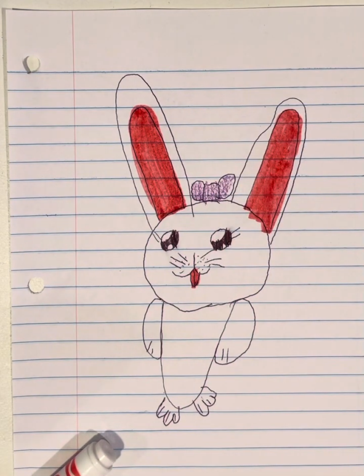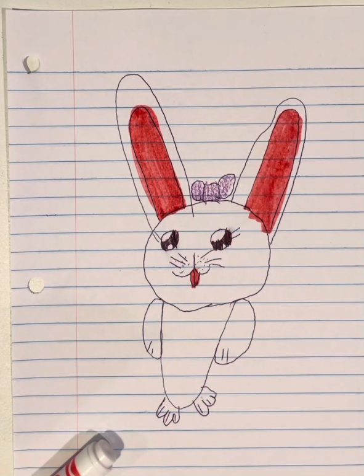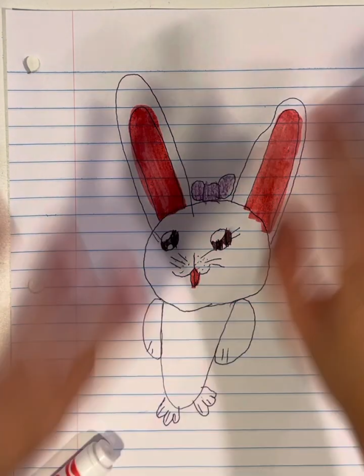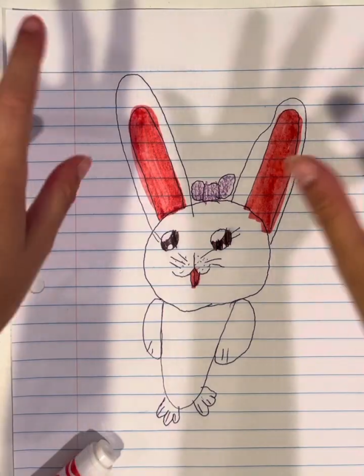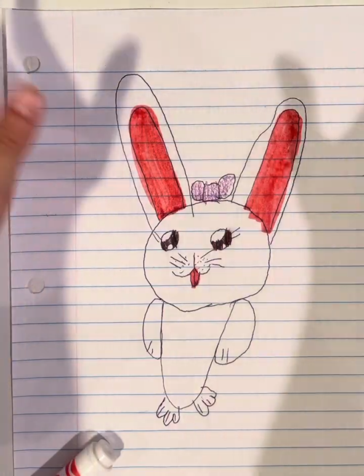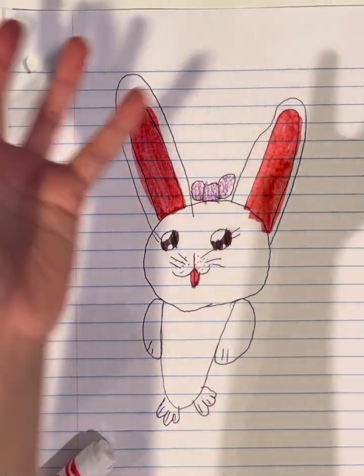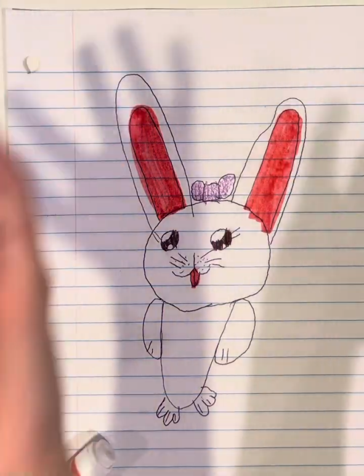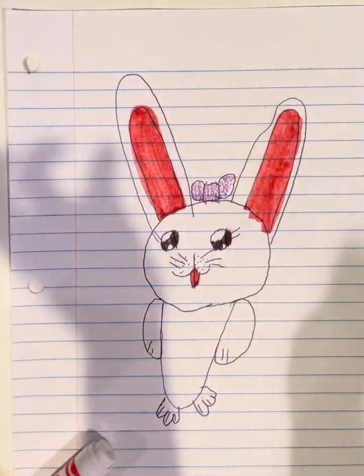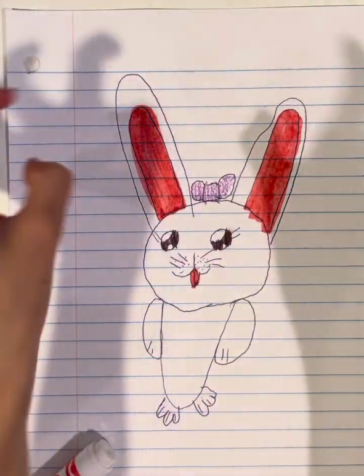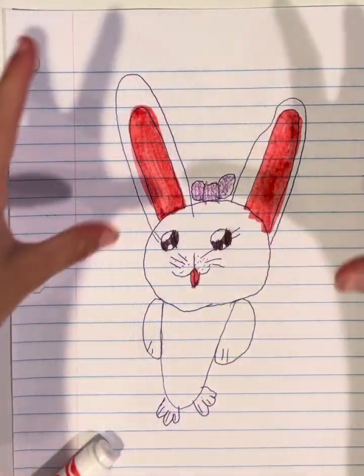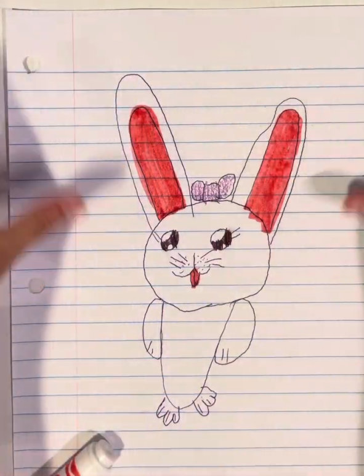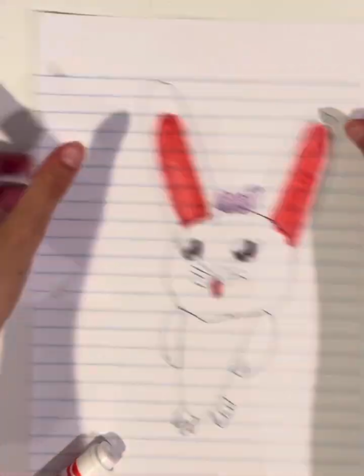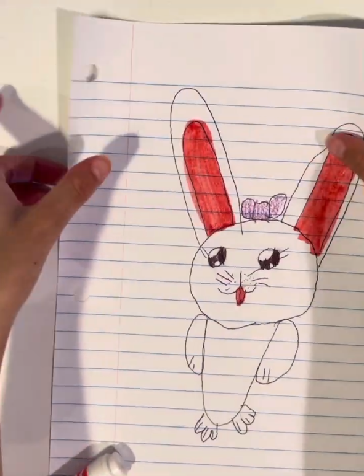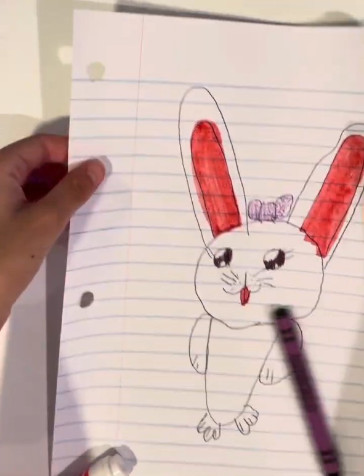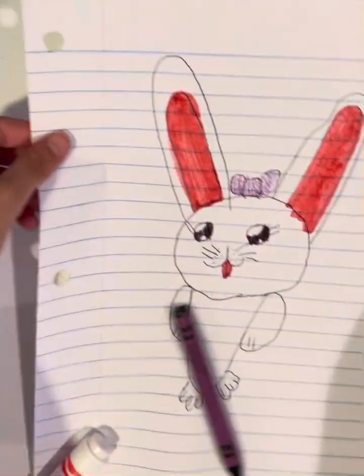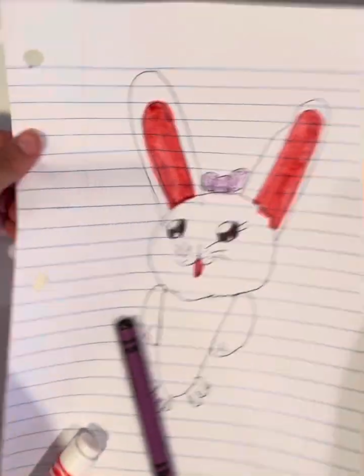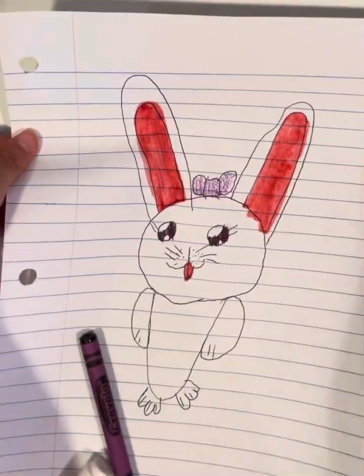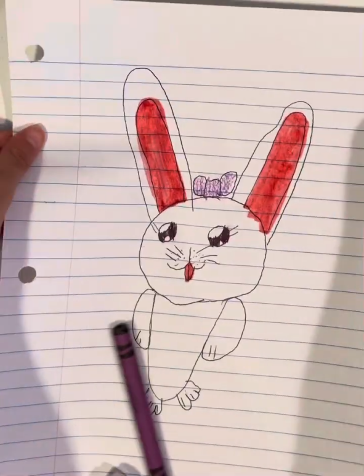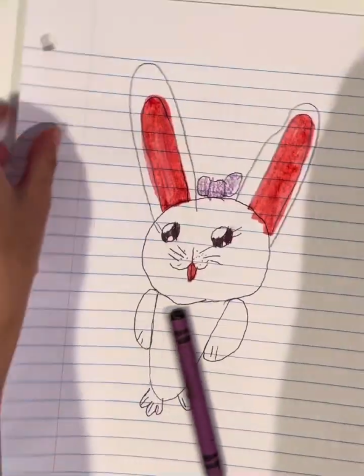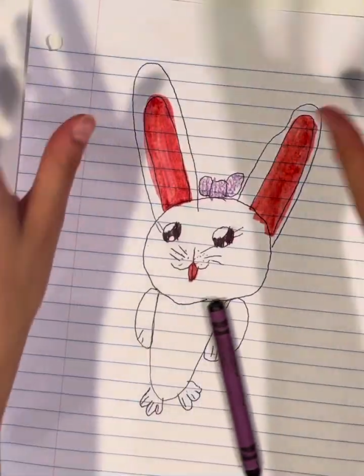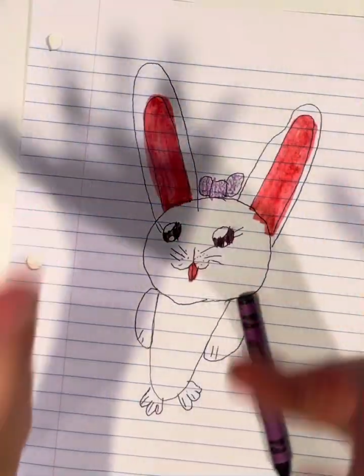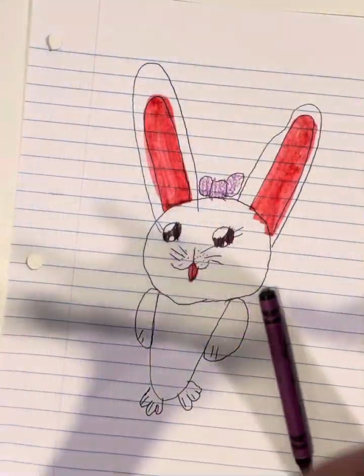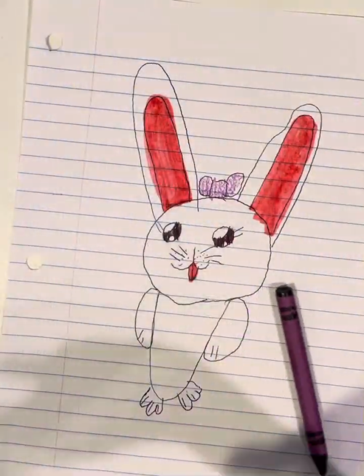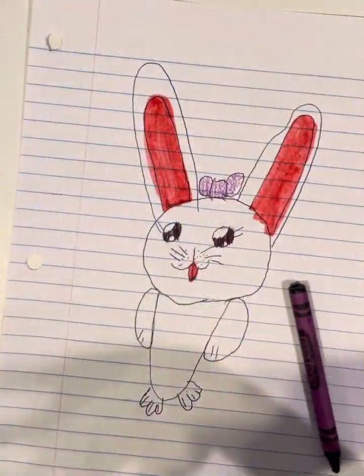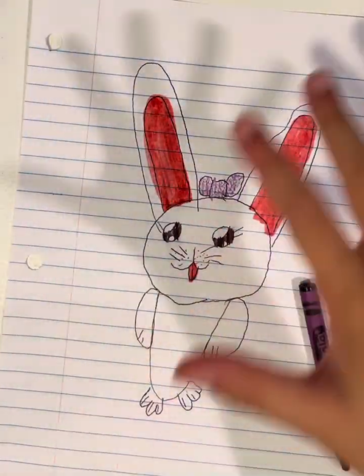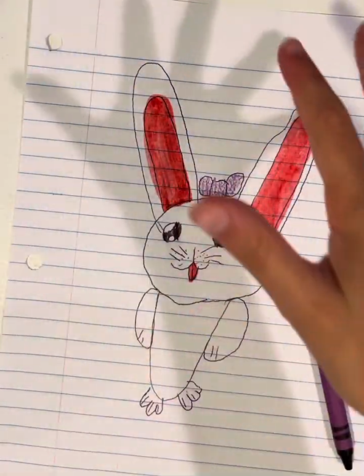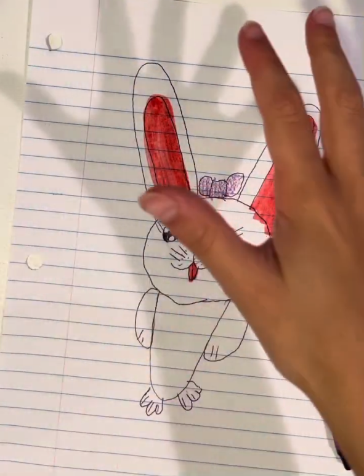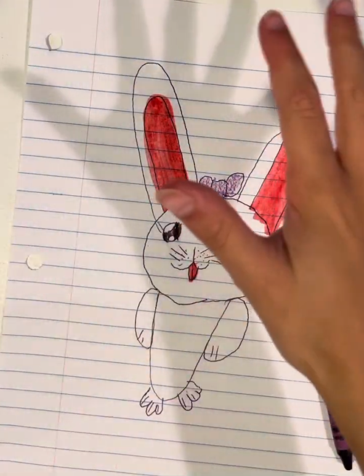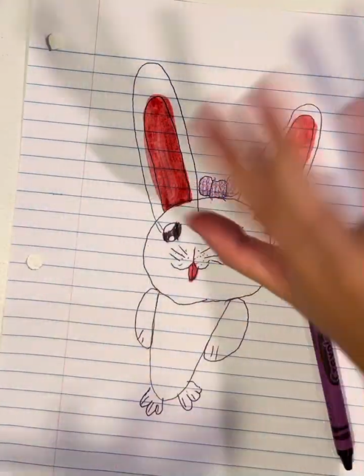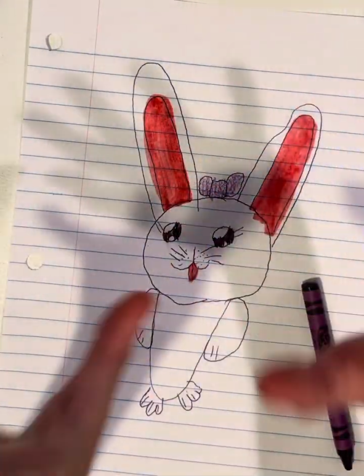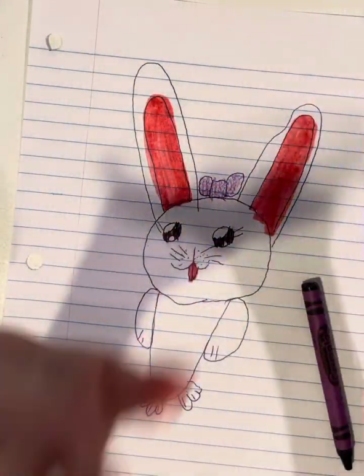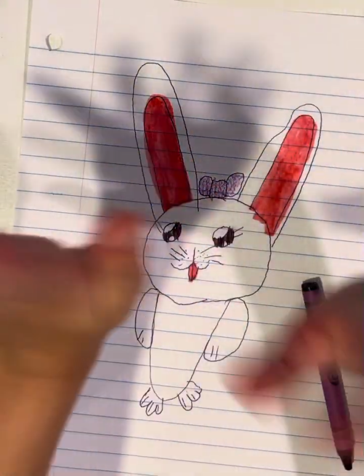Thank you guys for watching How to Draw Bunny, and we'll see you next time. Bye!